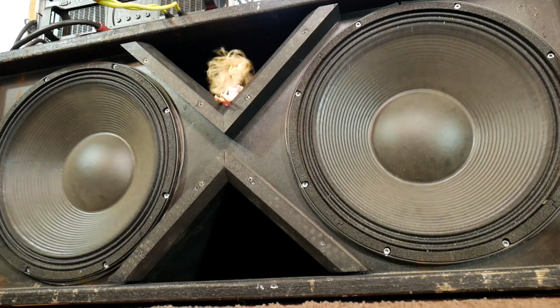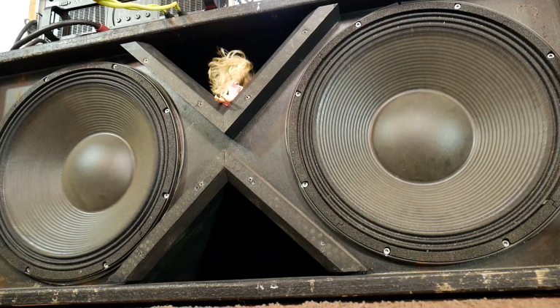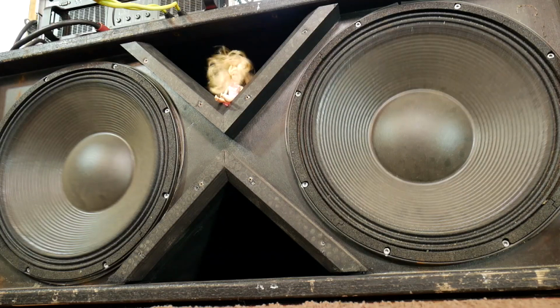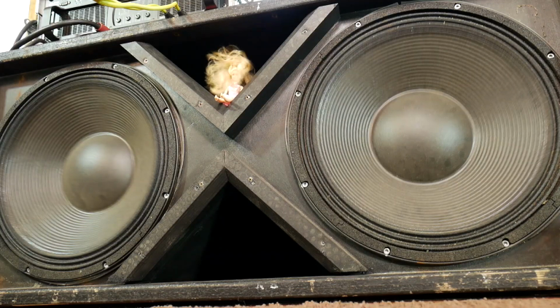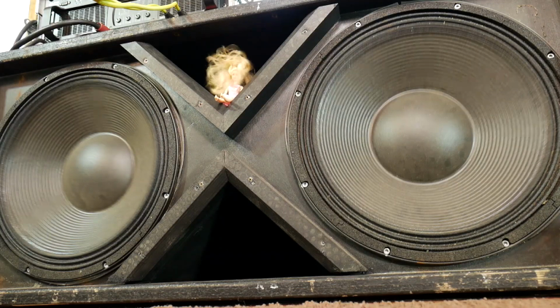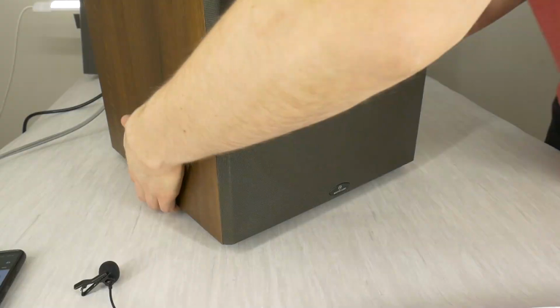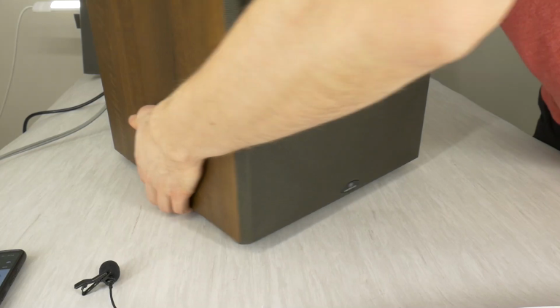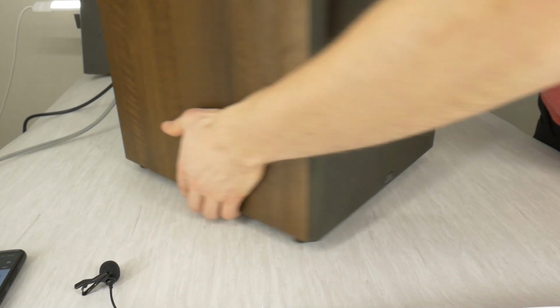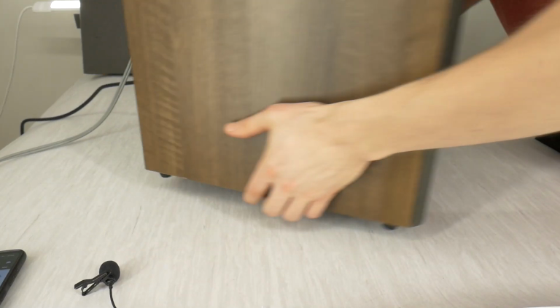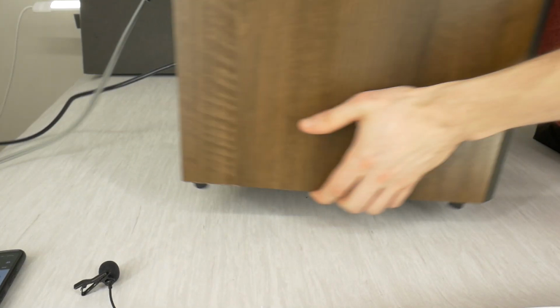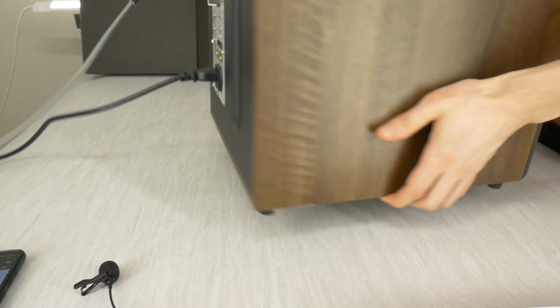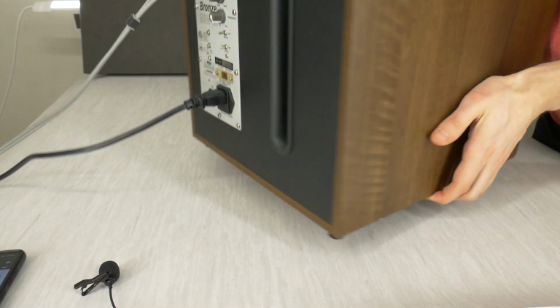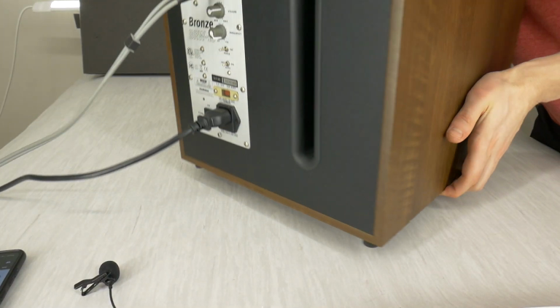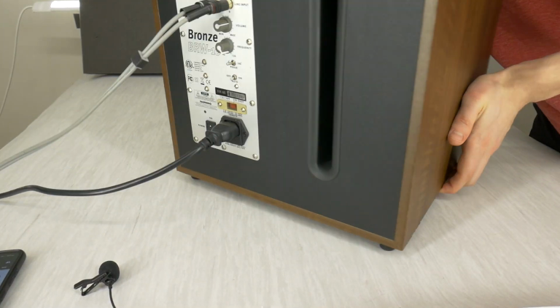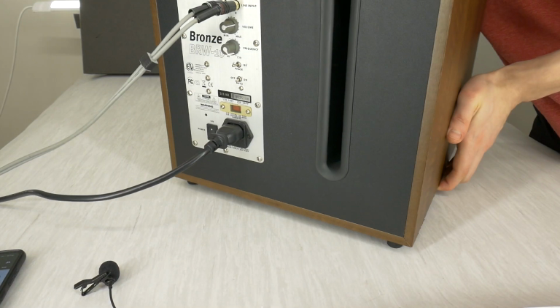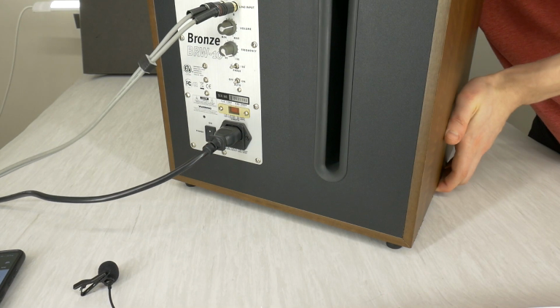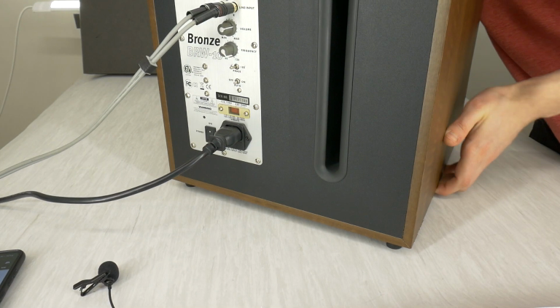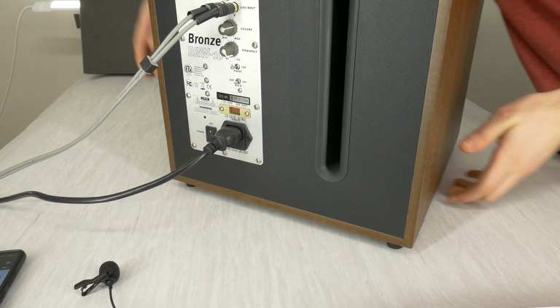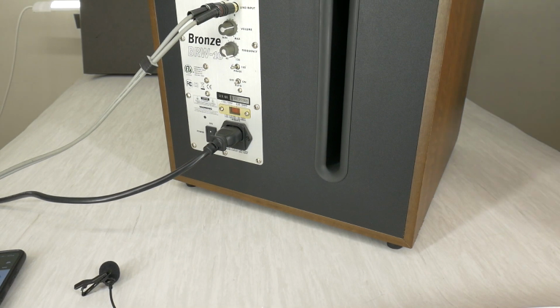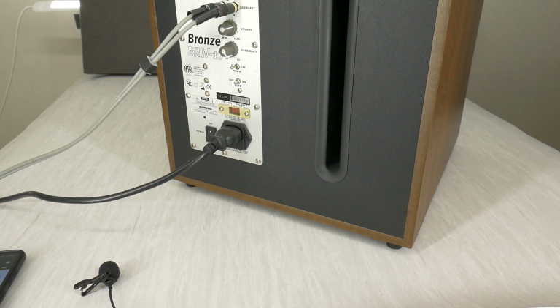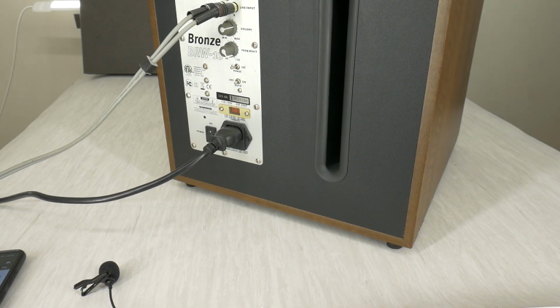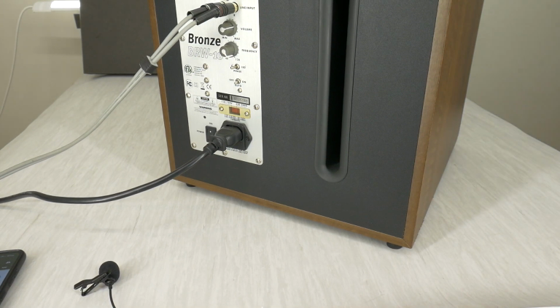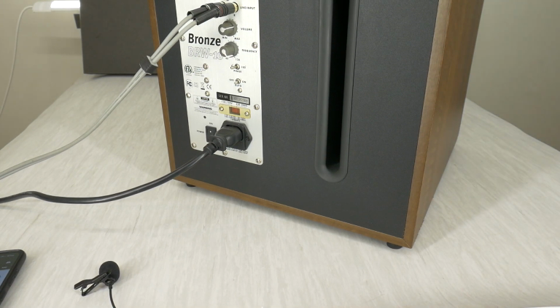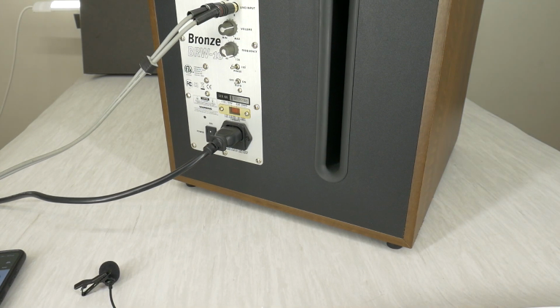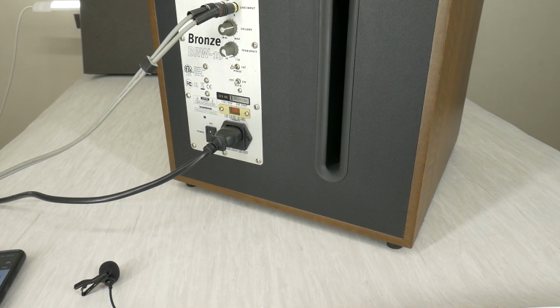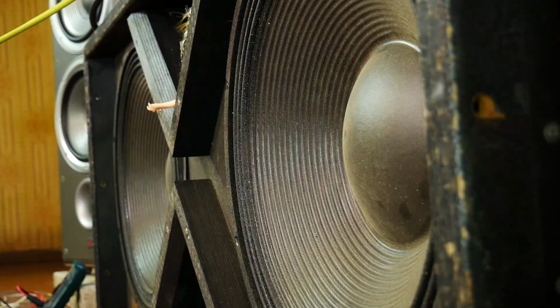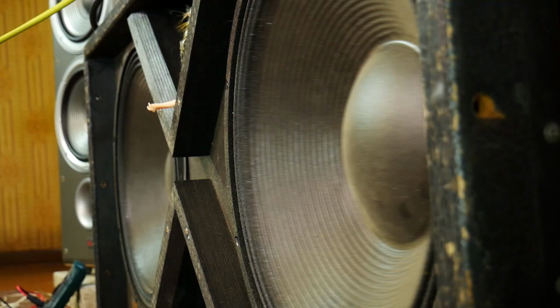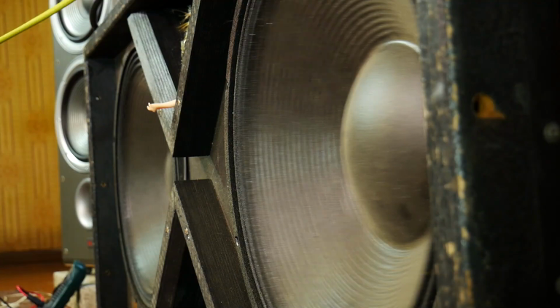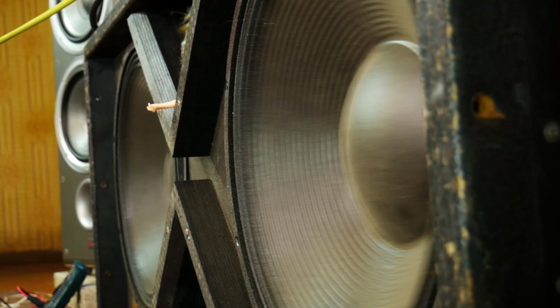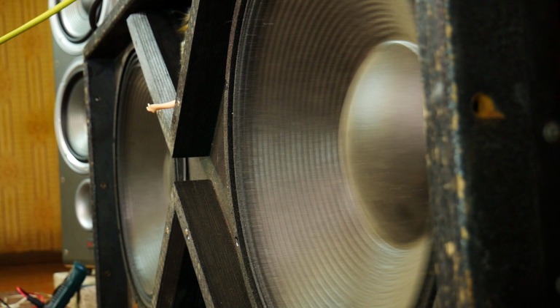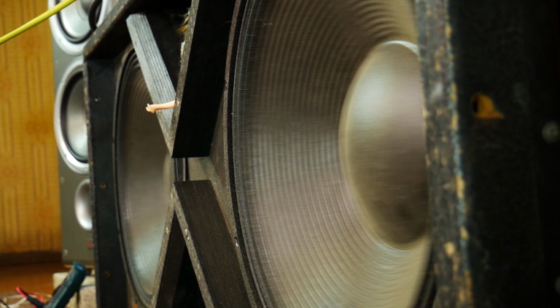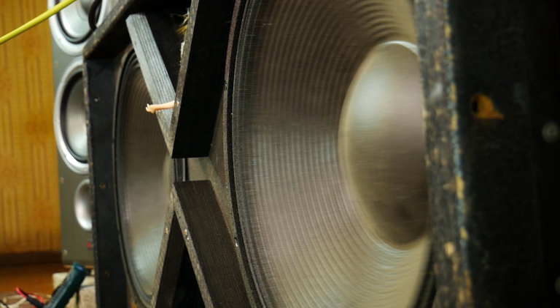I'll look forward to your comments on your sources of subwoofer noise. But for now, back to the bass test.